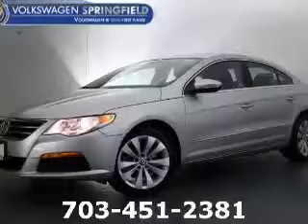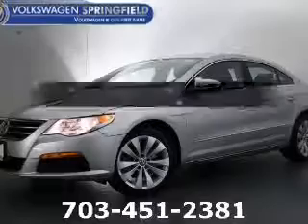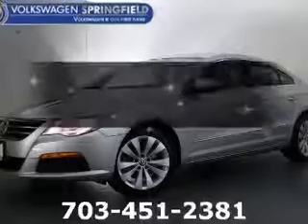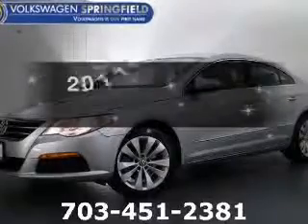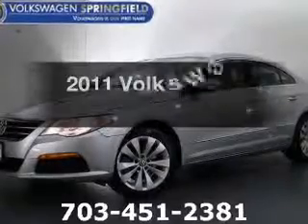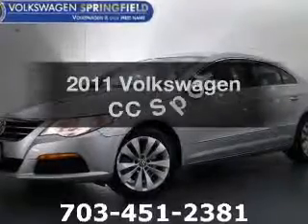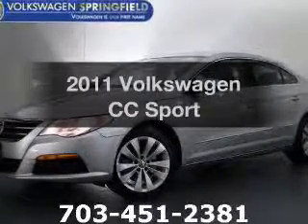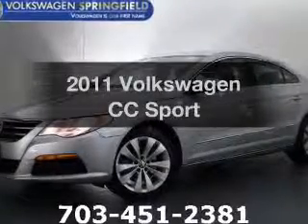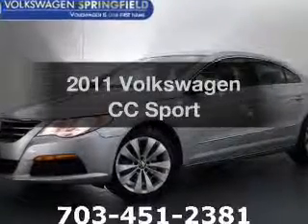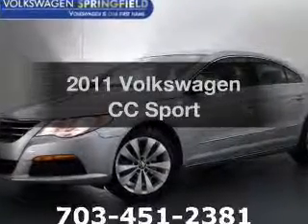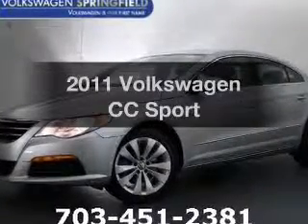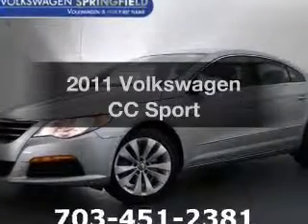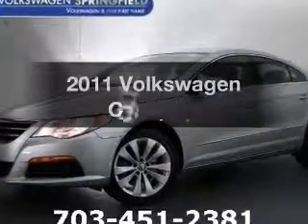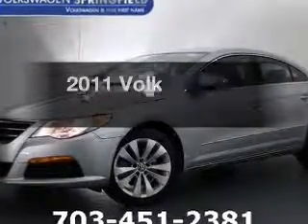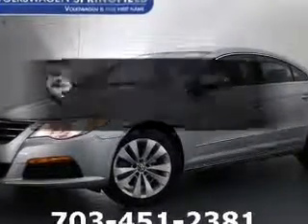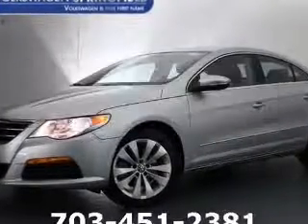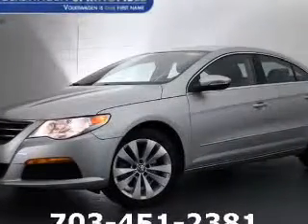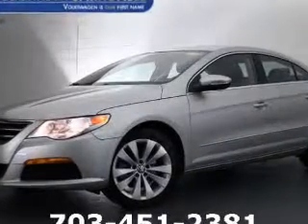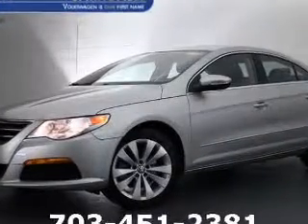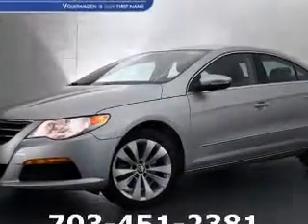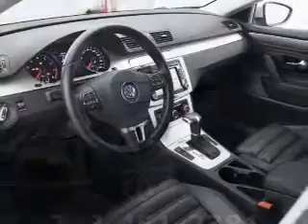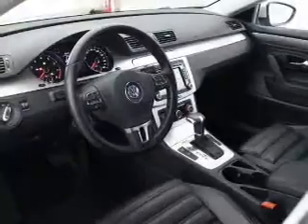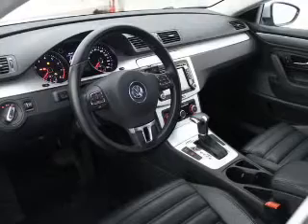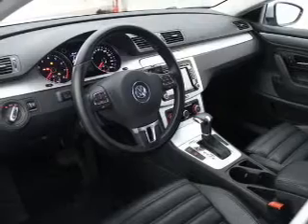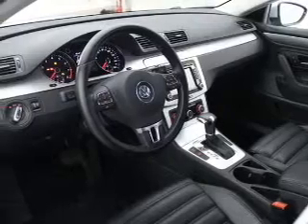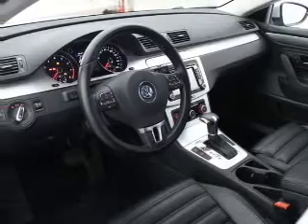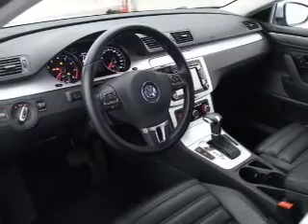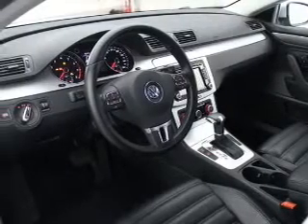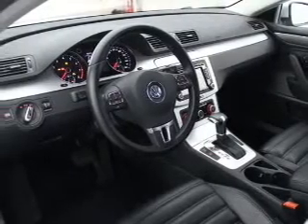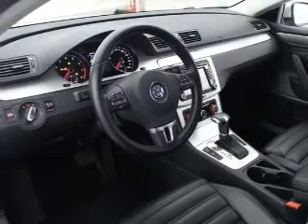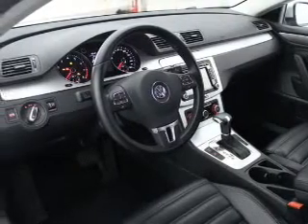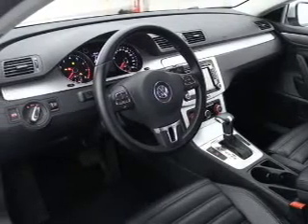Get noticed in this 2011 Volkswagen CC. If you're looking for a first-rate auto, this one could be yours today.